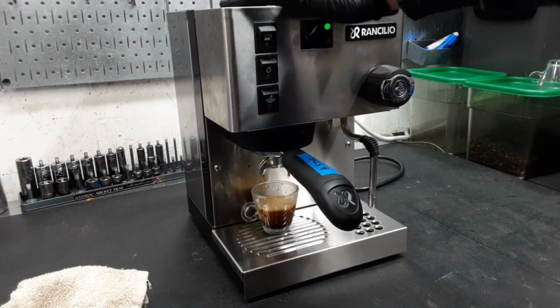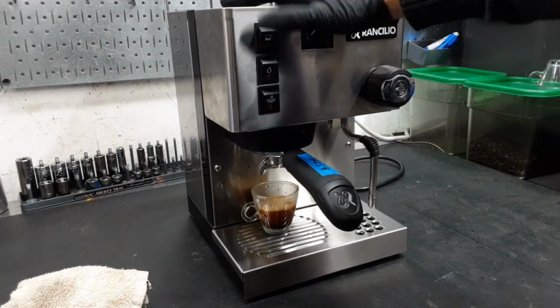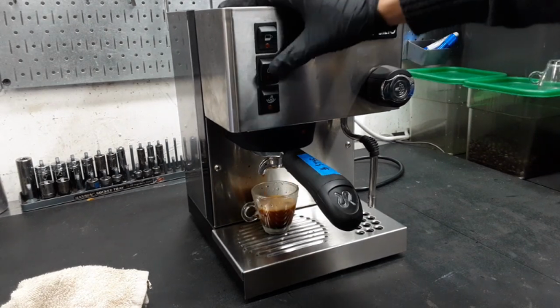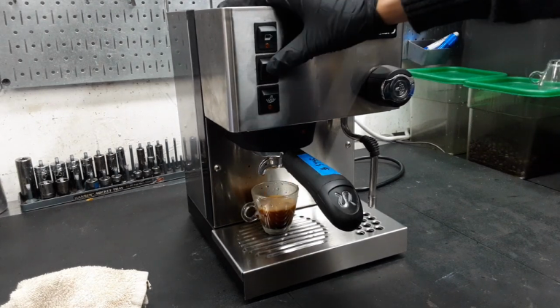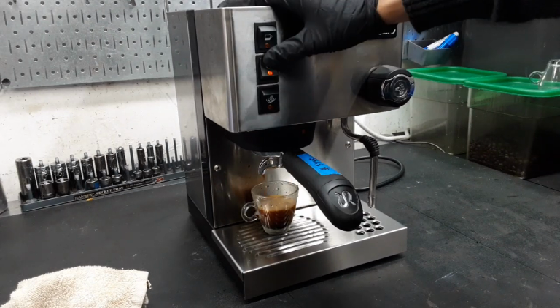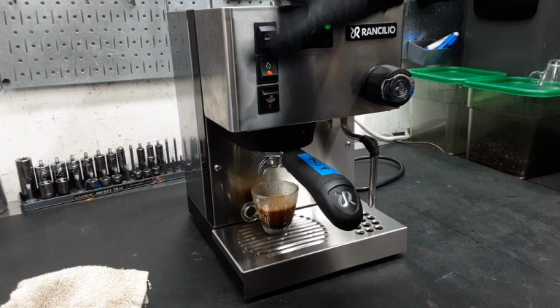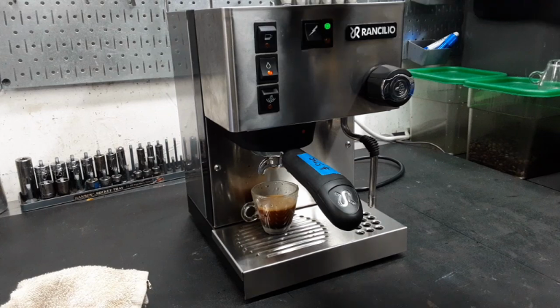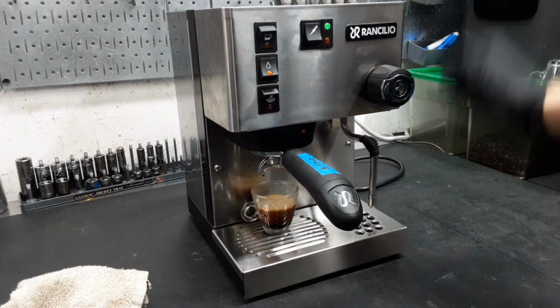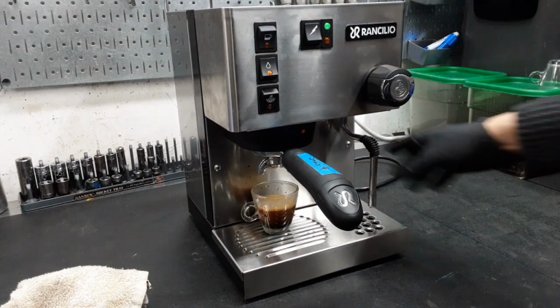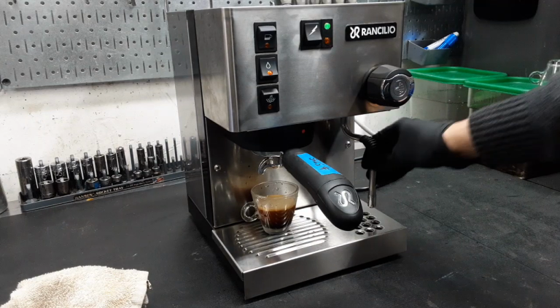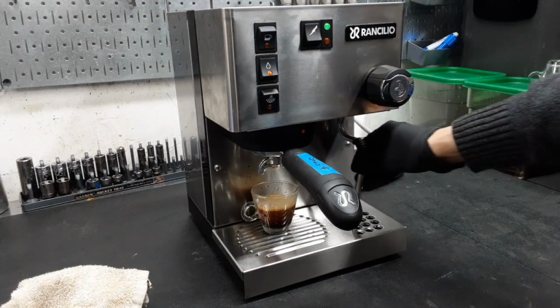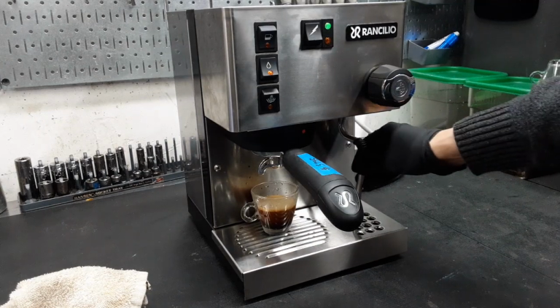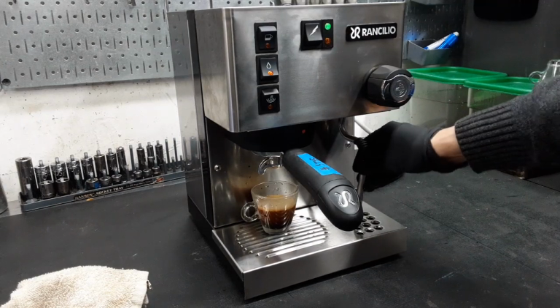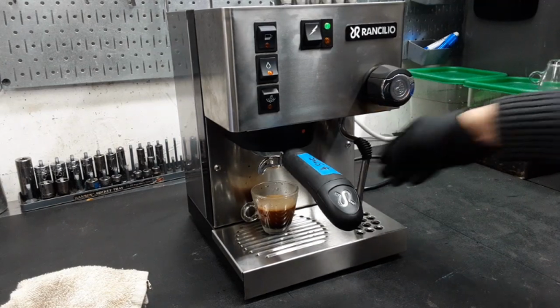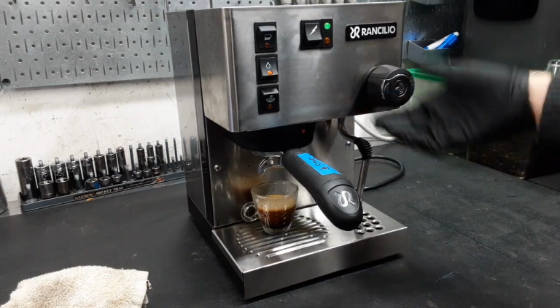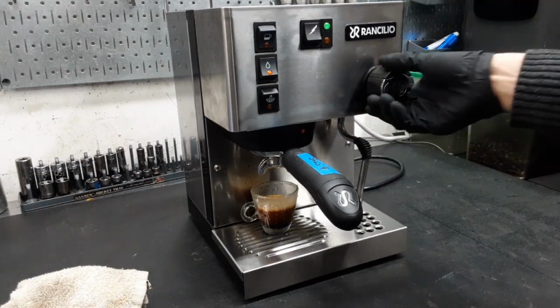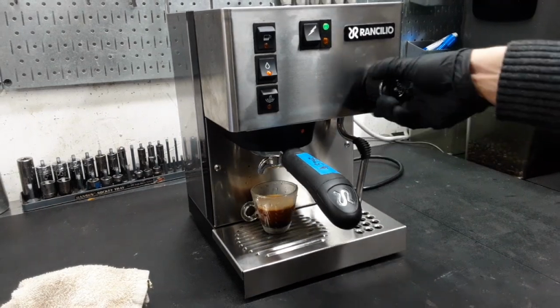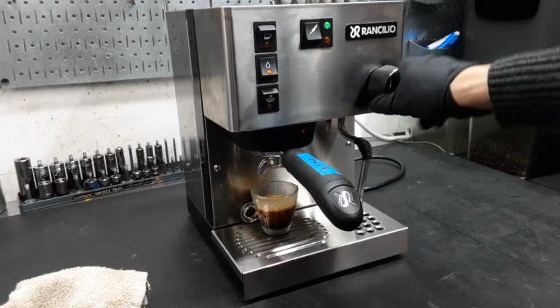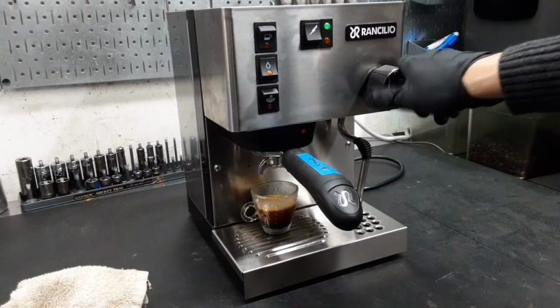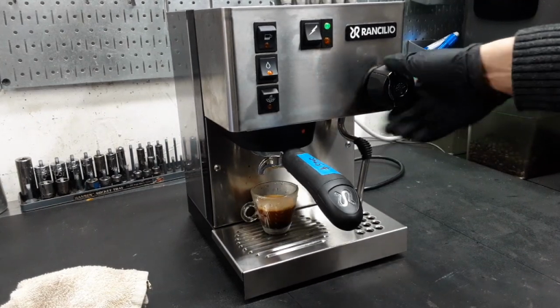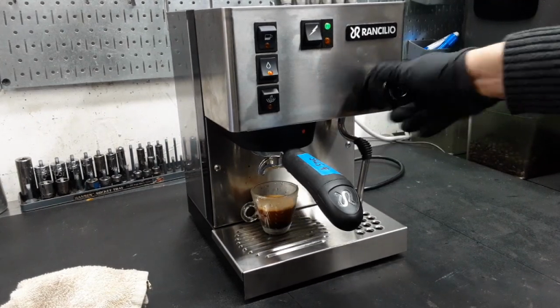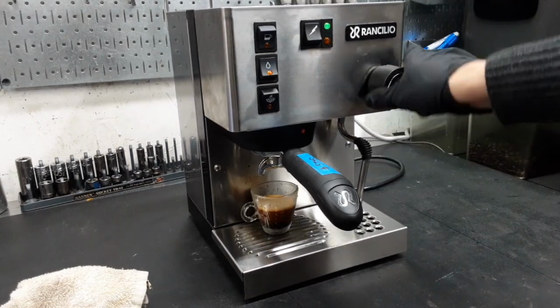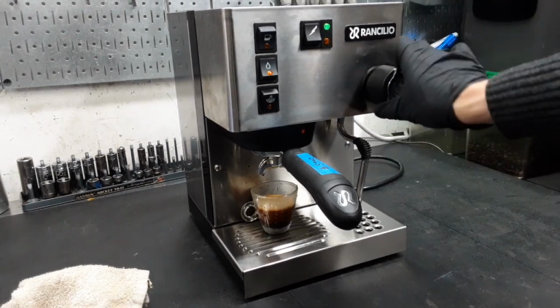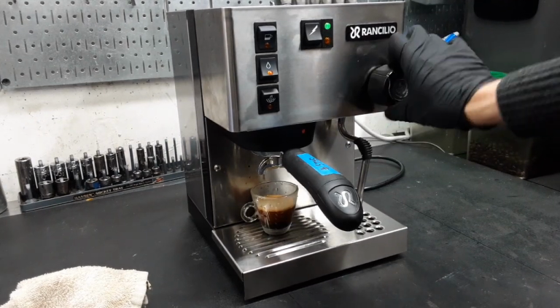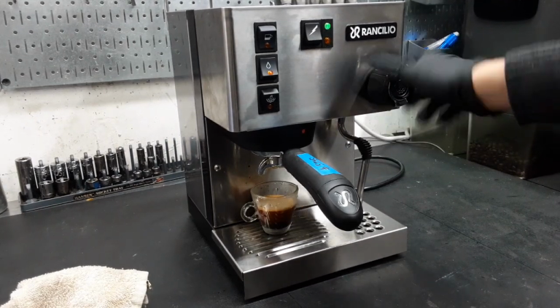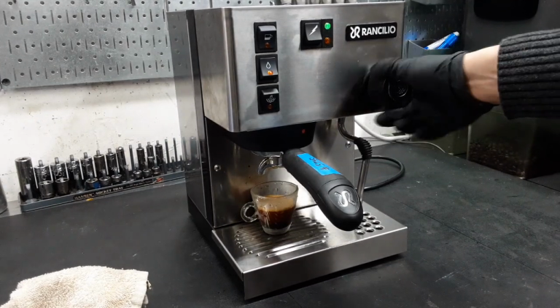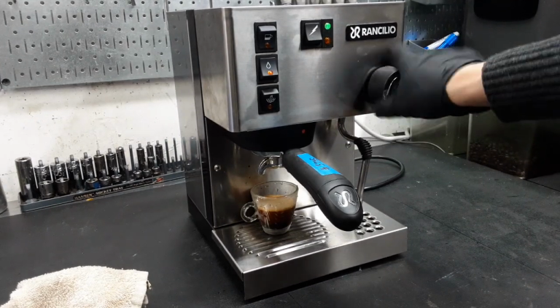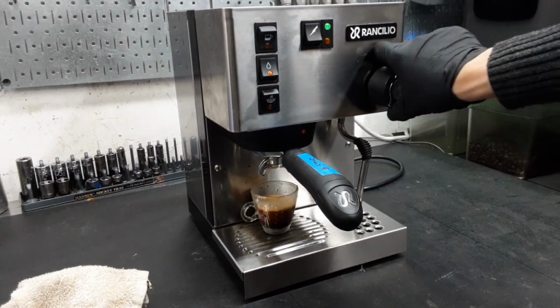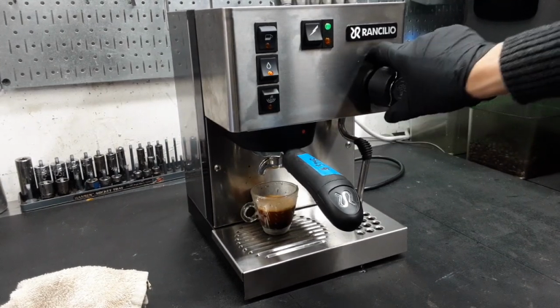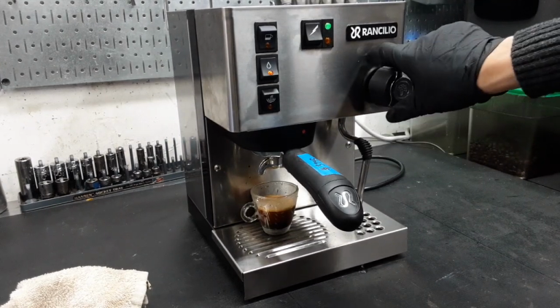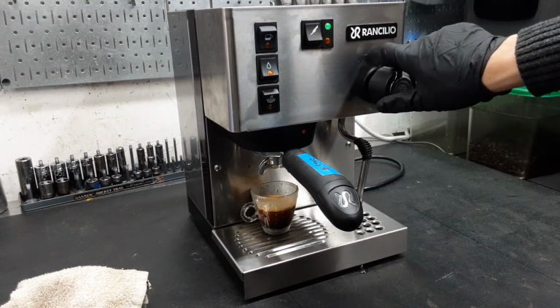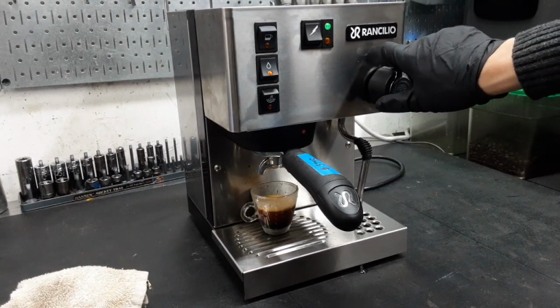Then we're gonna test the hot water function. Here we're getting water through the tube.